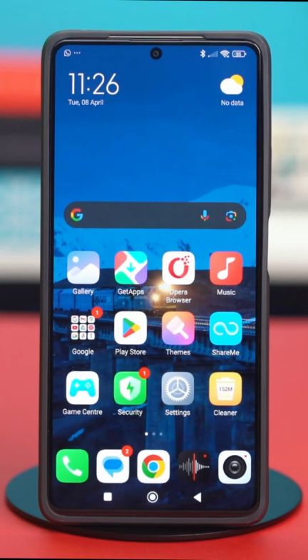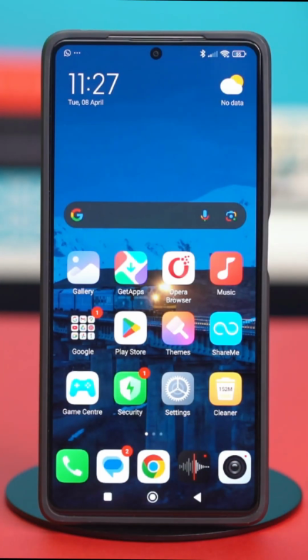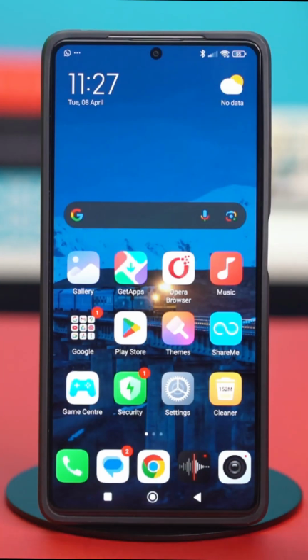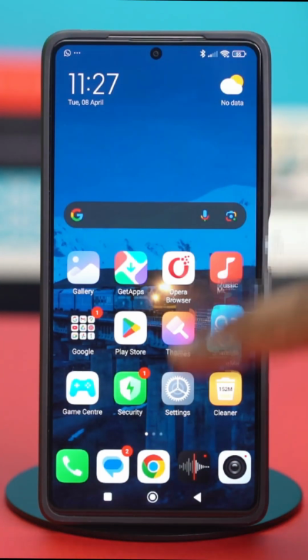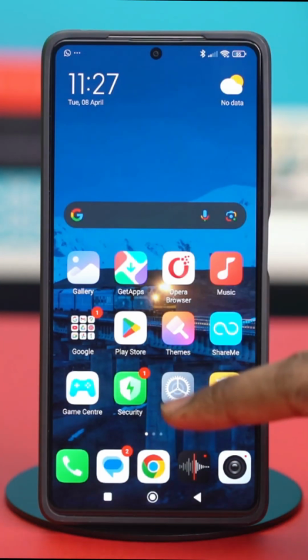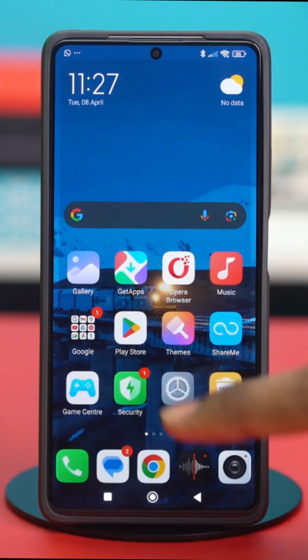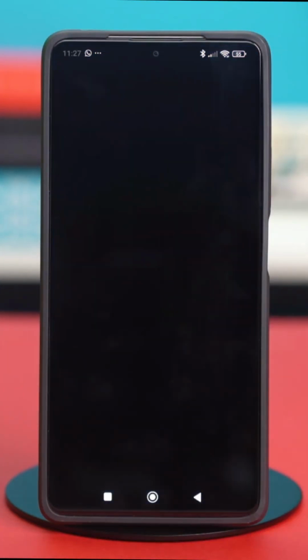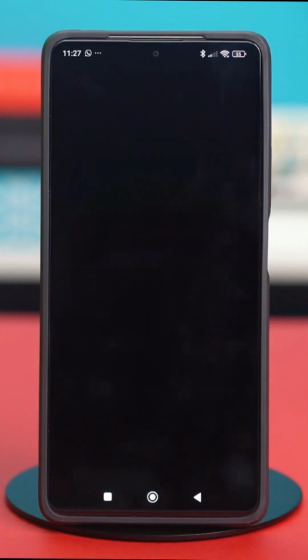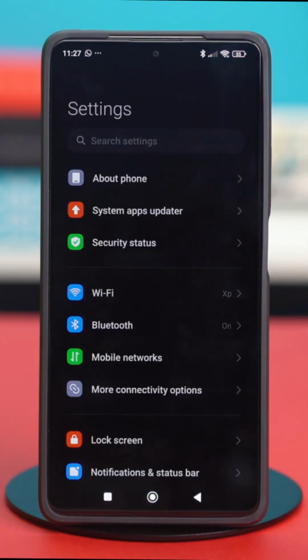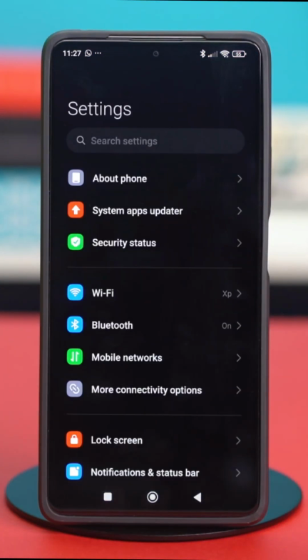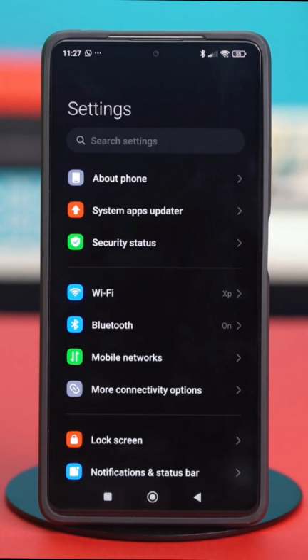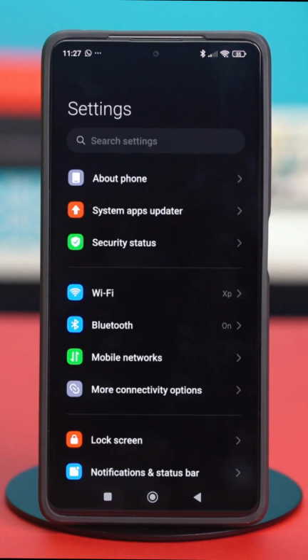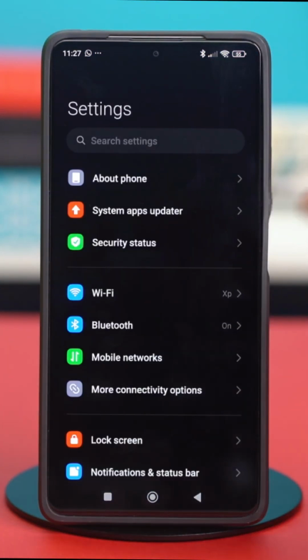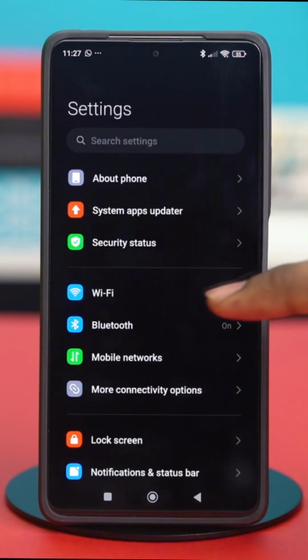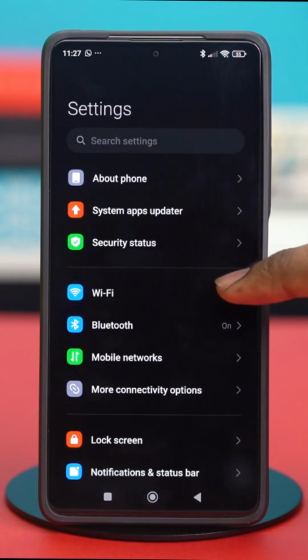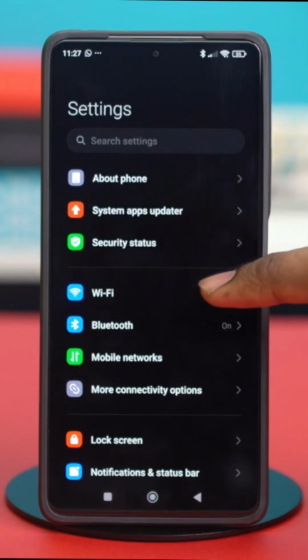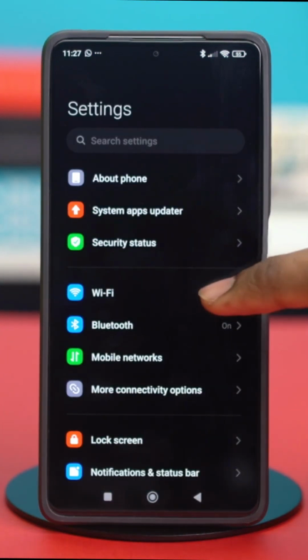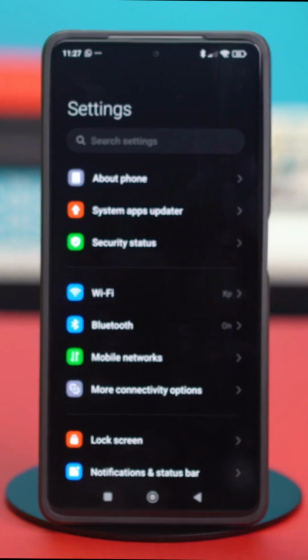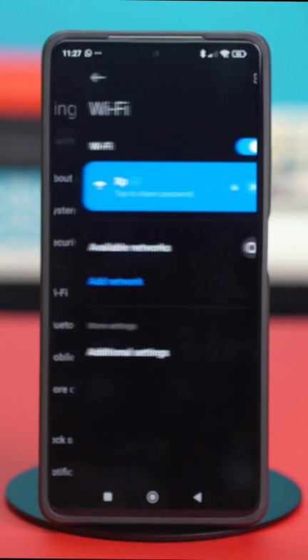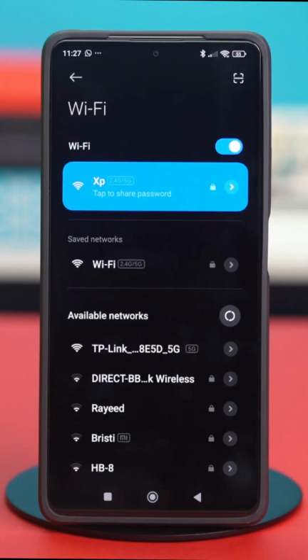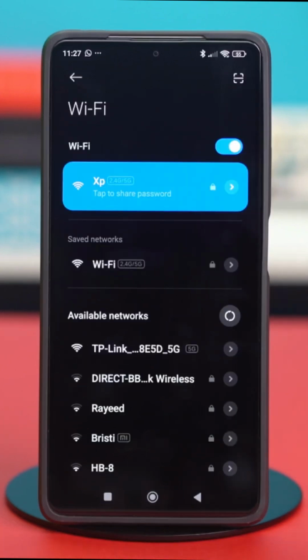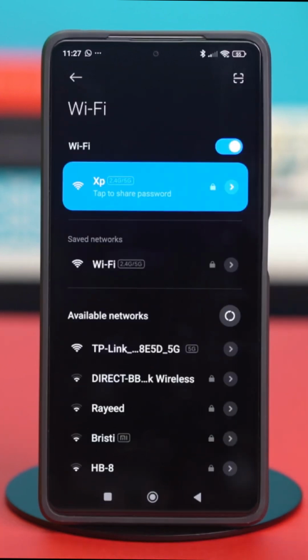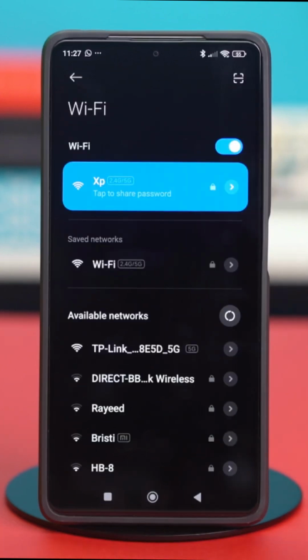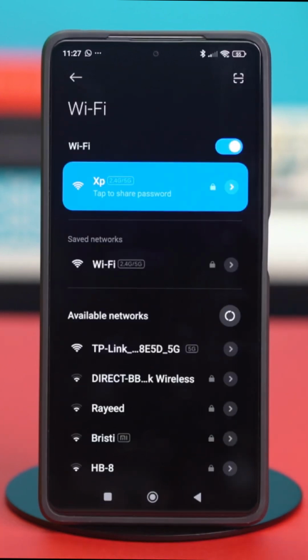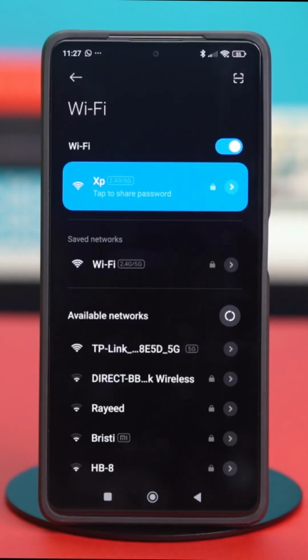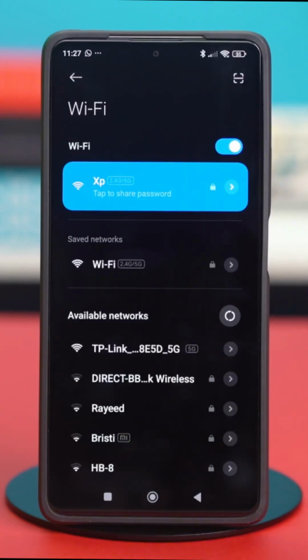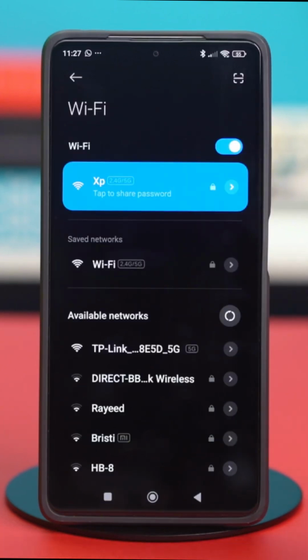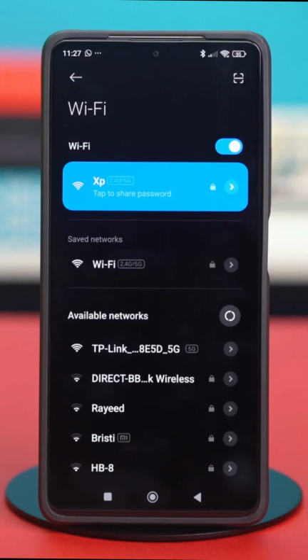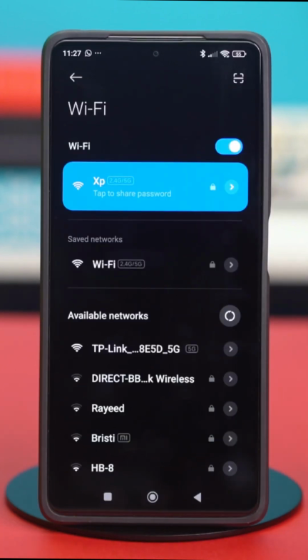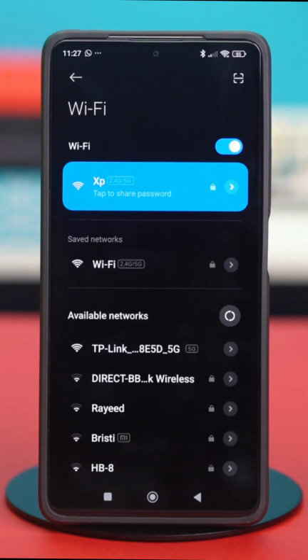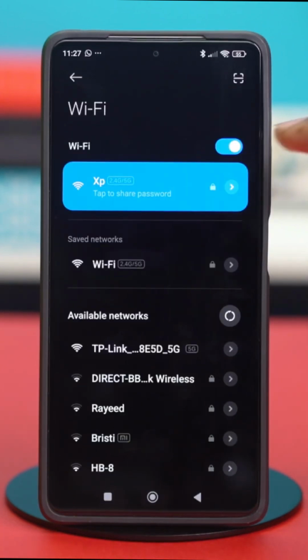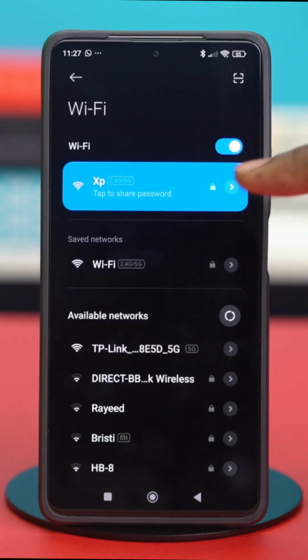First of all, go to your phone settings, then tap on Wi-Fi. After that, tap on the error icon next to the Wi-Fi you're connected to.